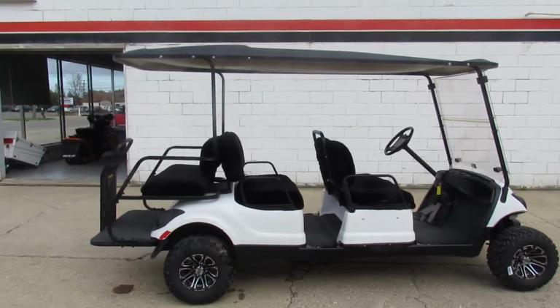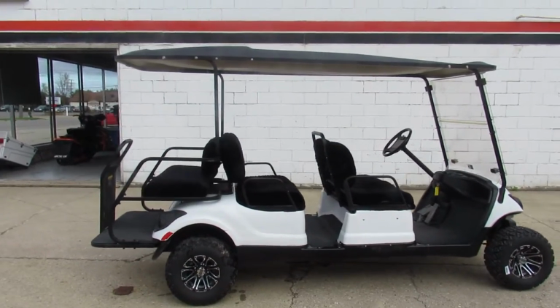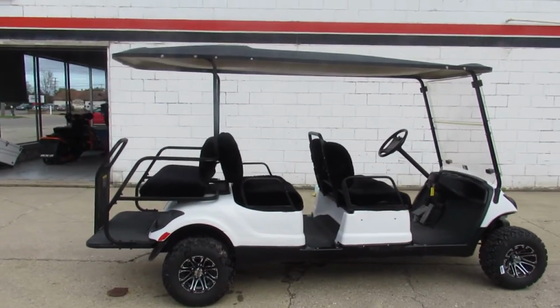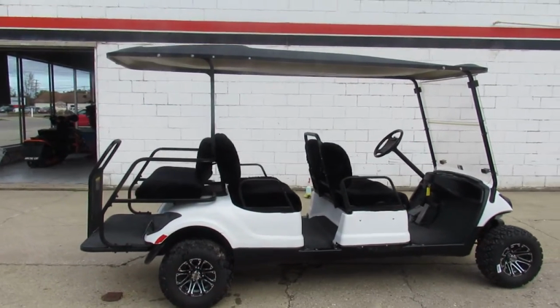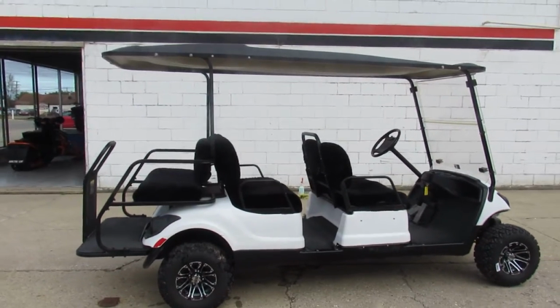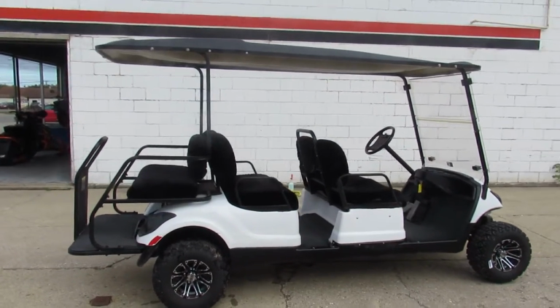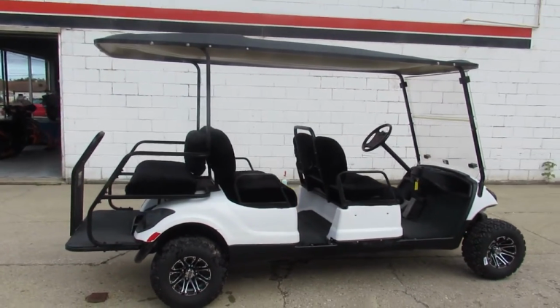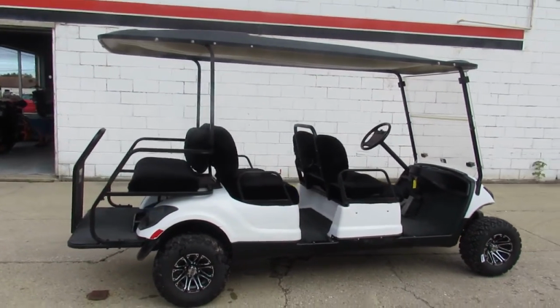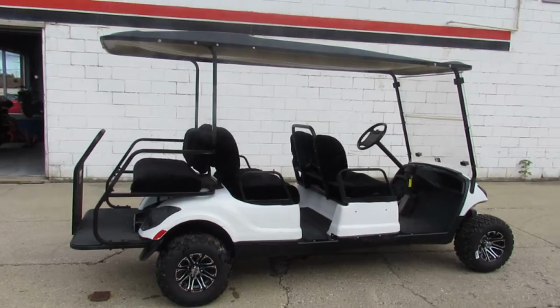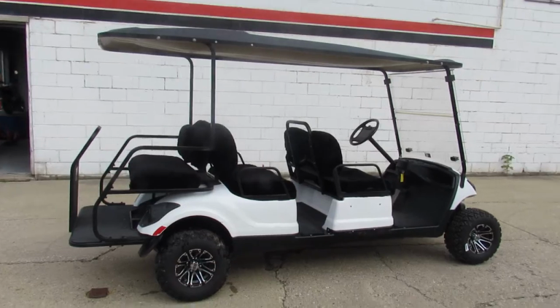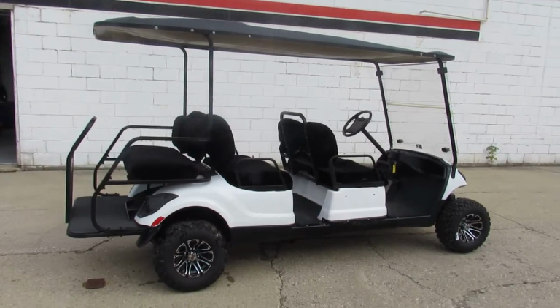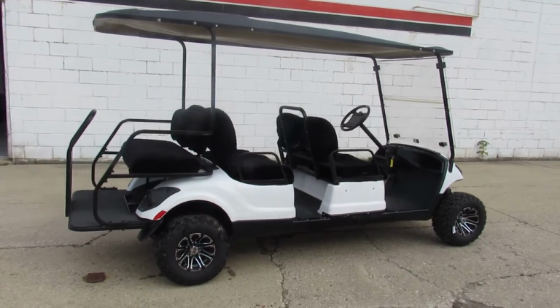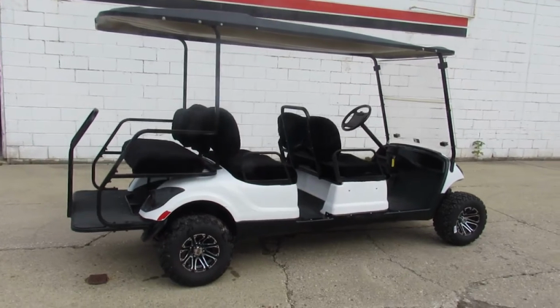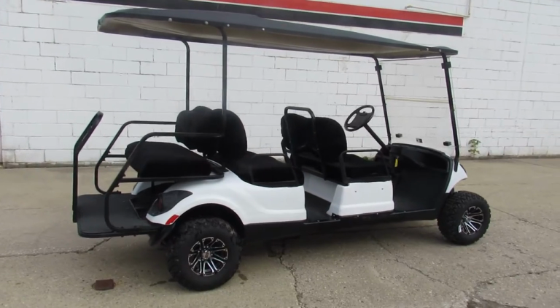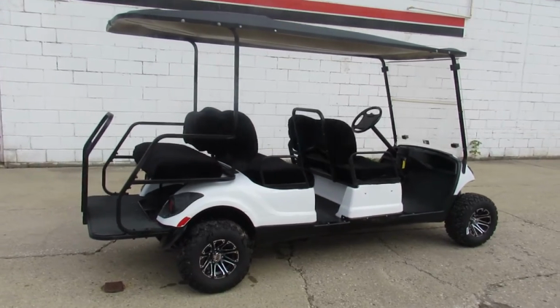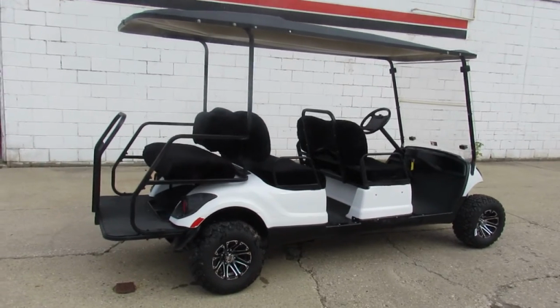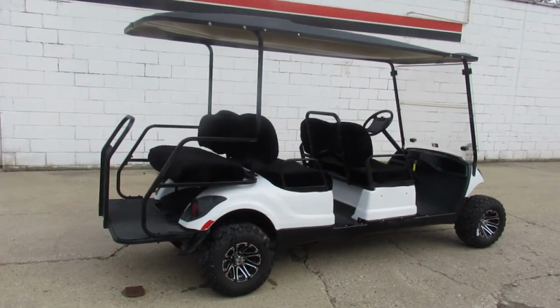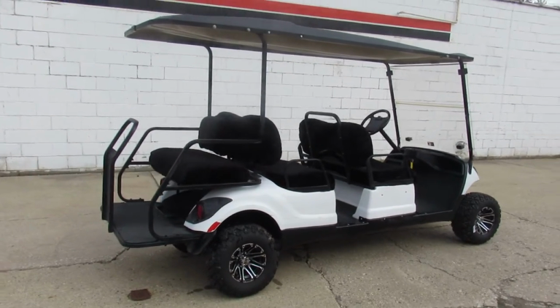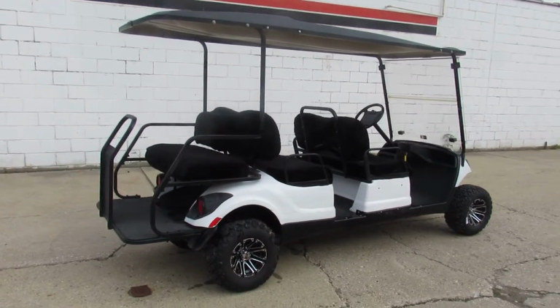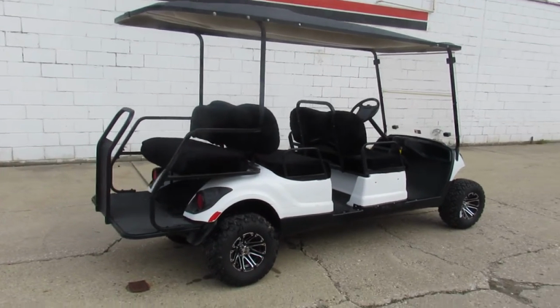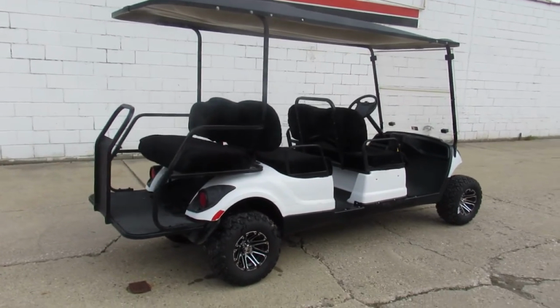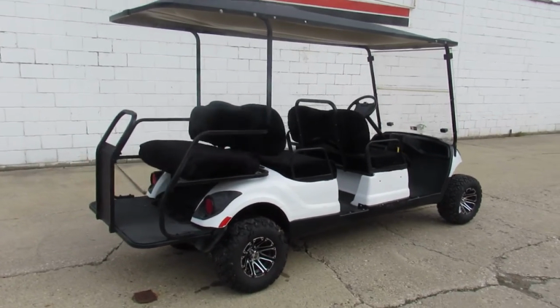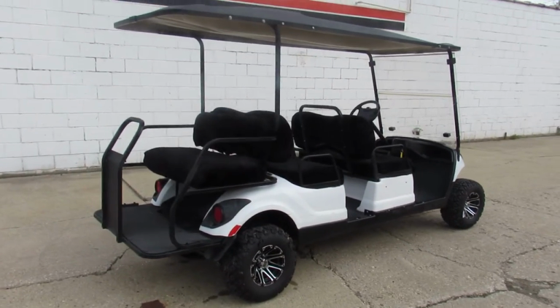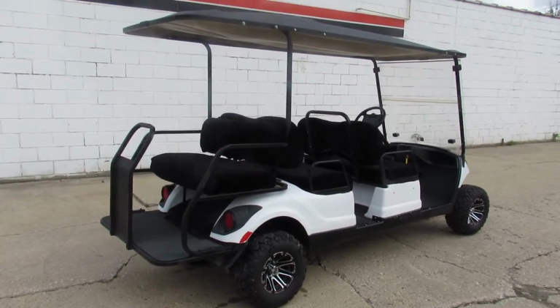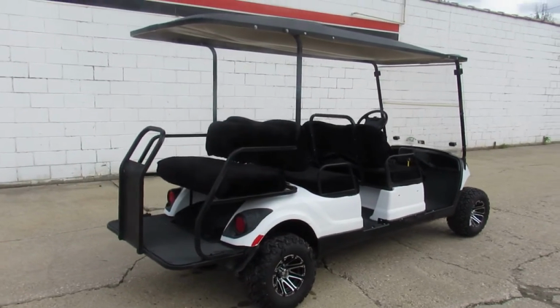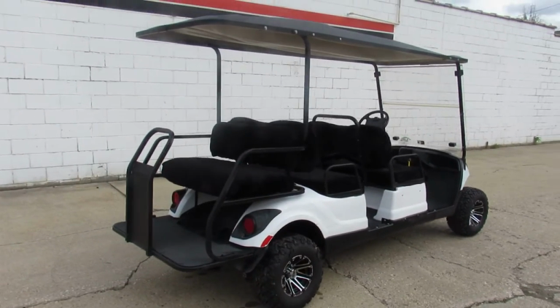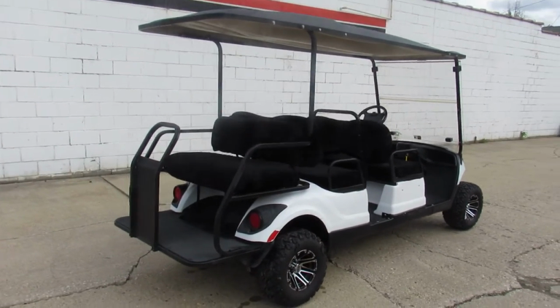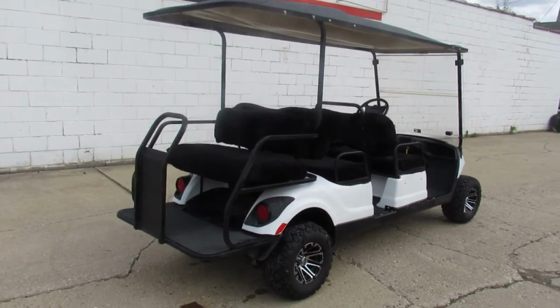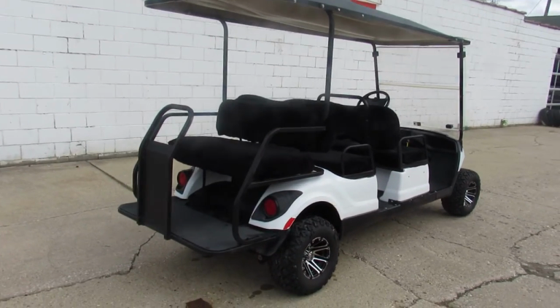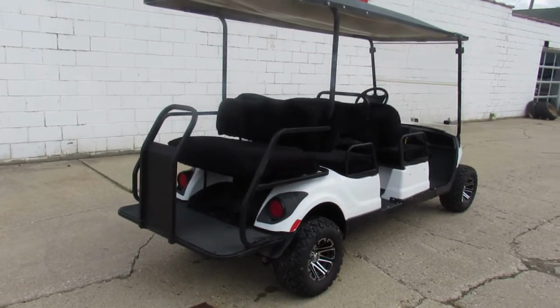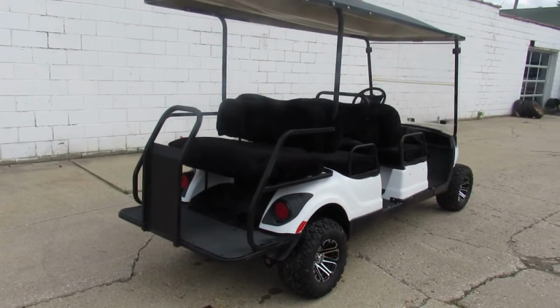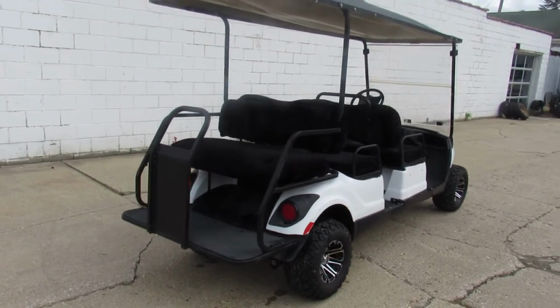Guys, hard to find these right now. Give us a call, we'll get it done. That's a 2012 Yamaha Concierge Golf Car.